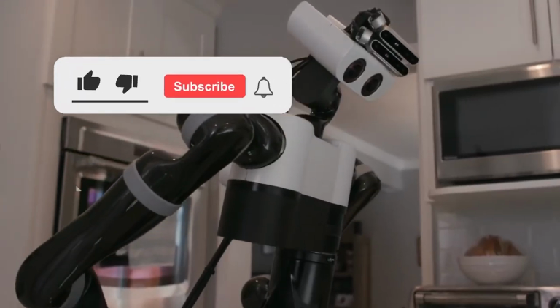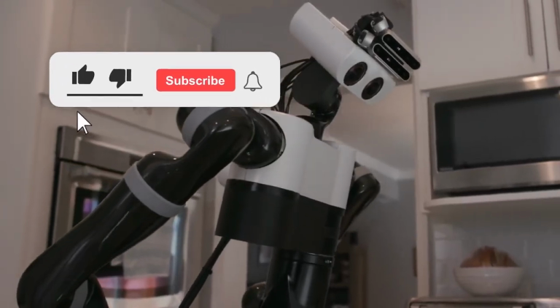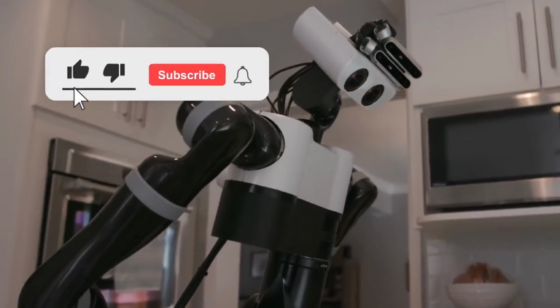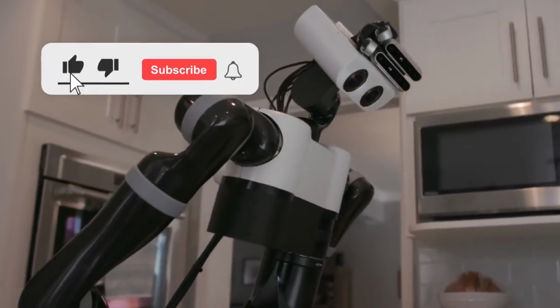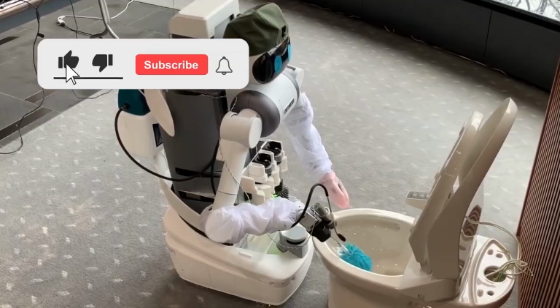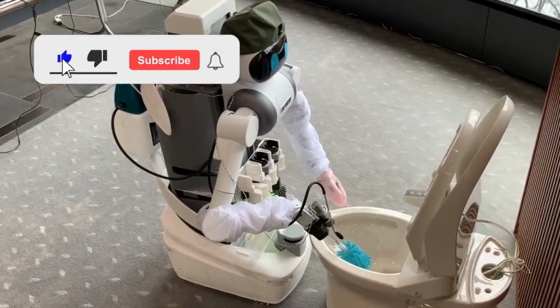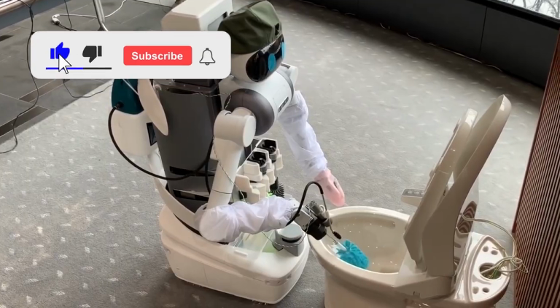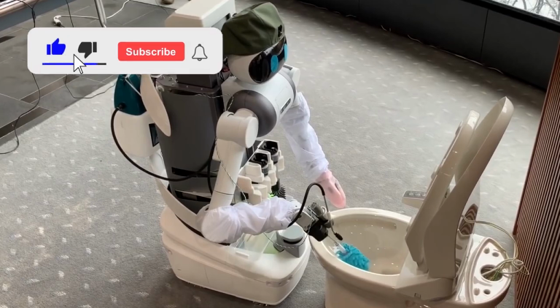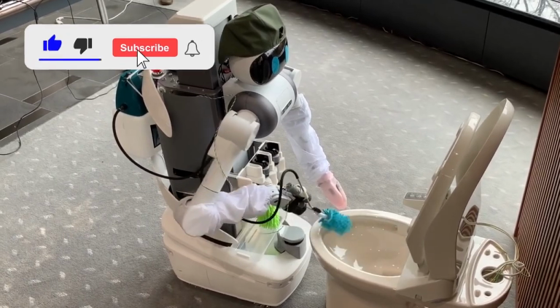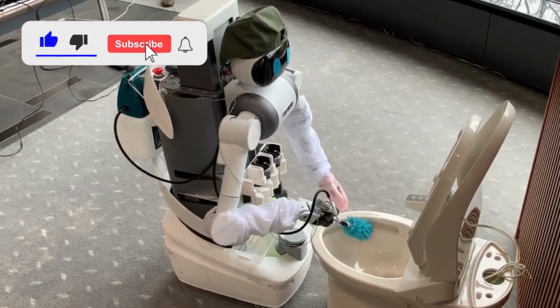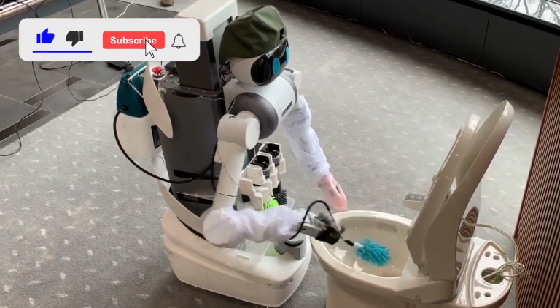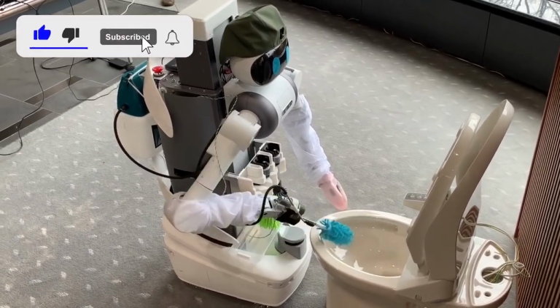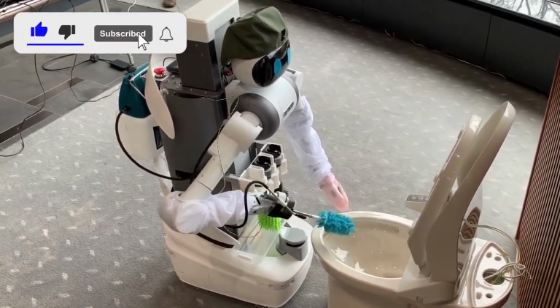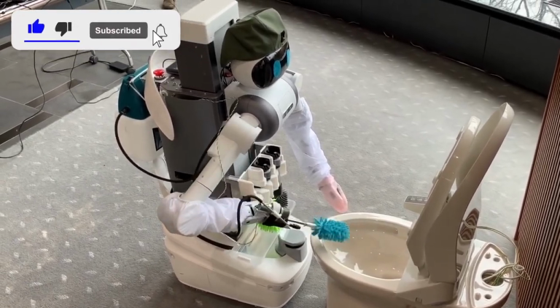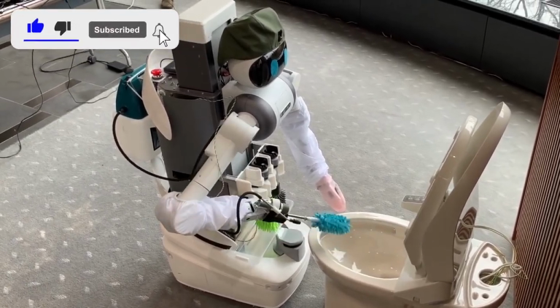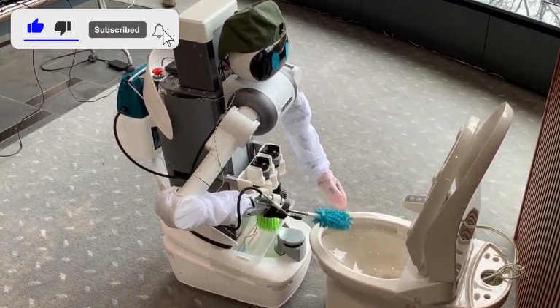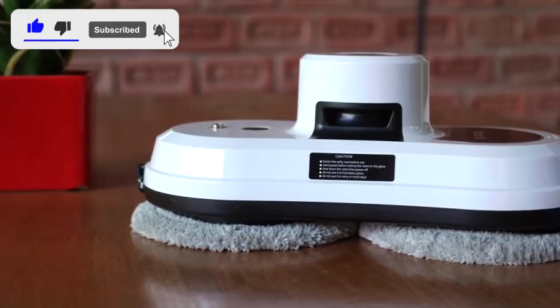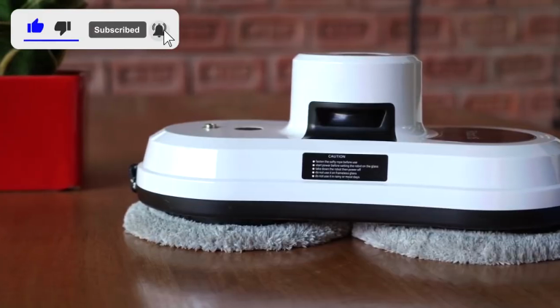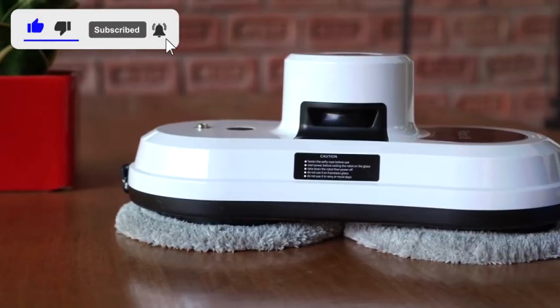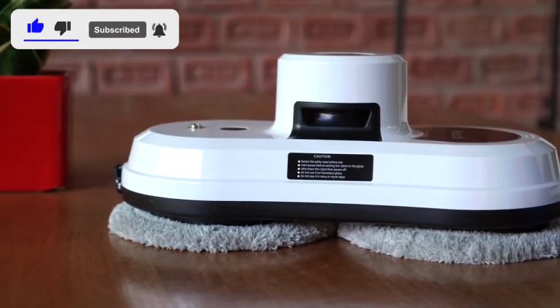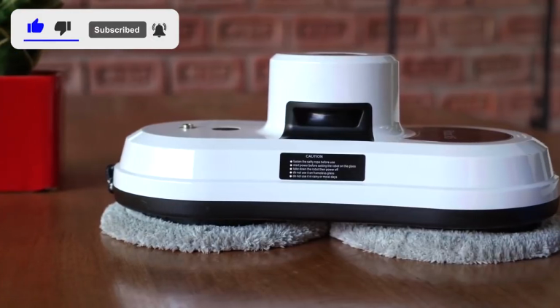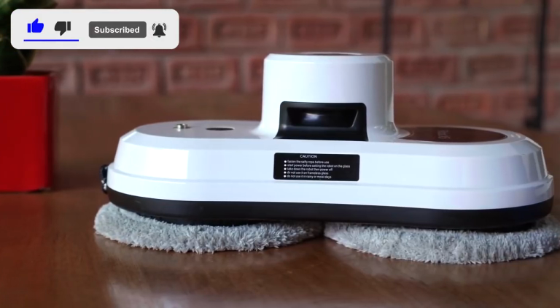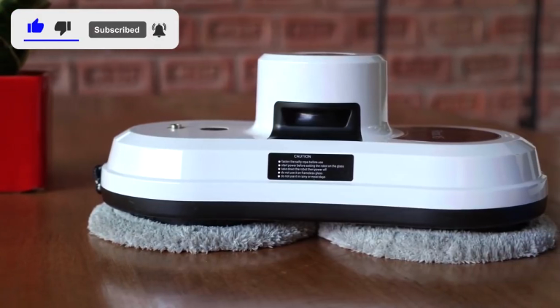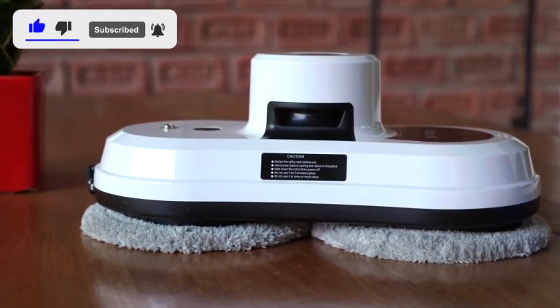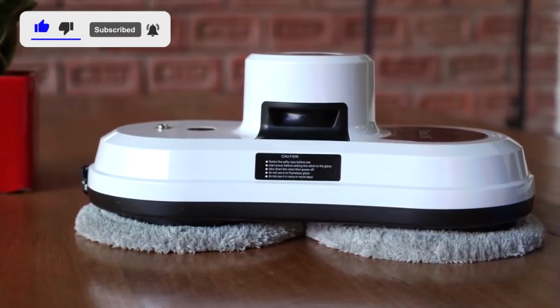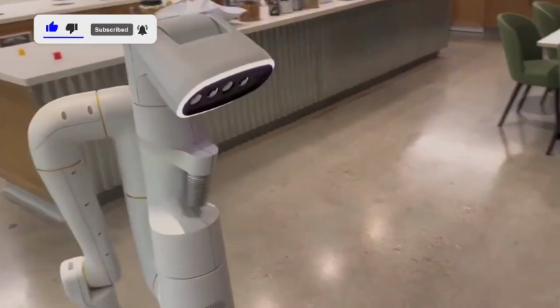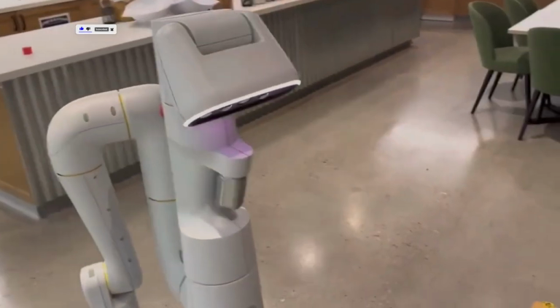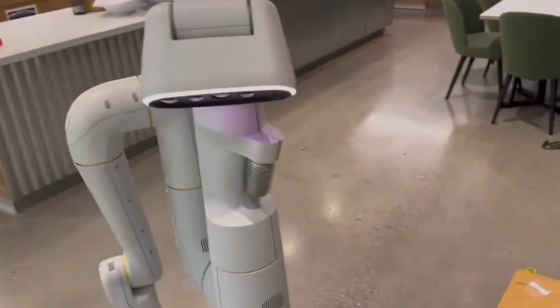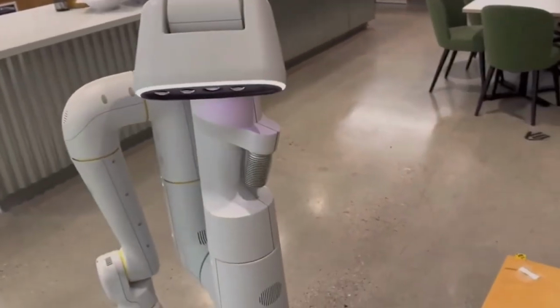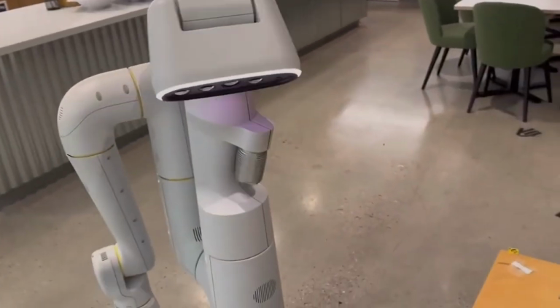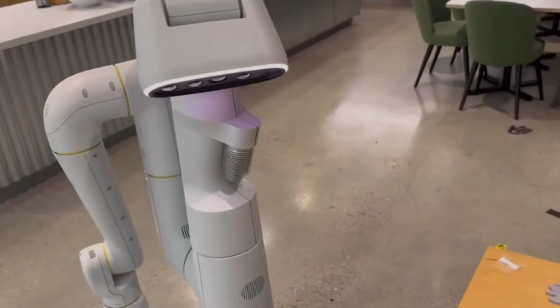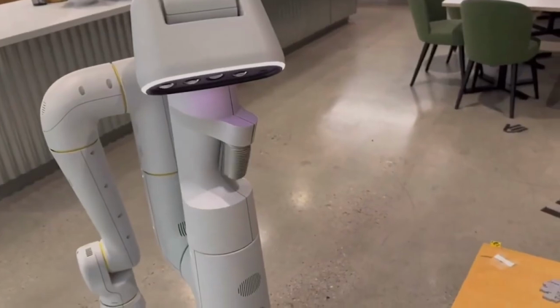Write in the comments which robot you like the most. Don't forget to like and subscribe to the Karo Show channel. See you soon!